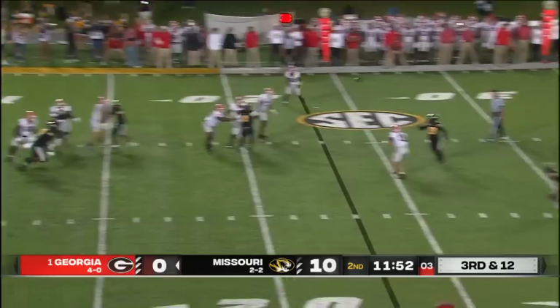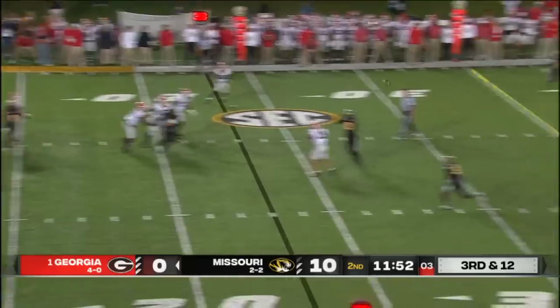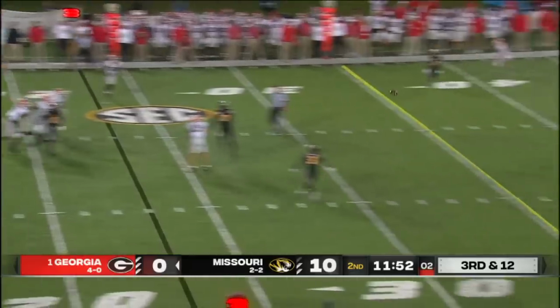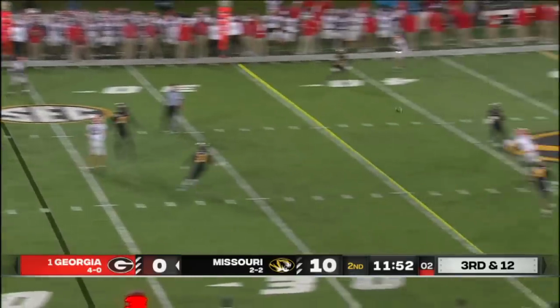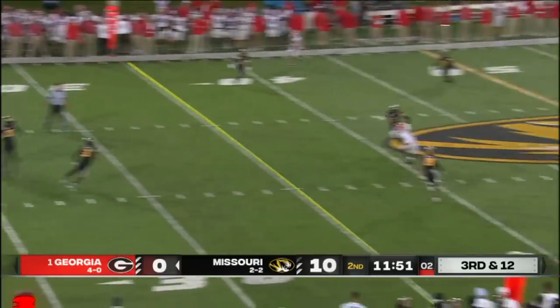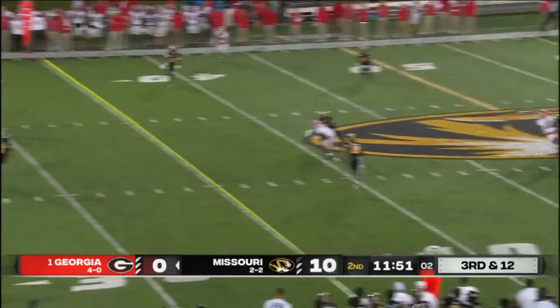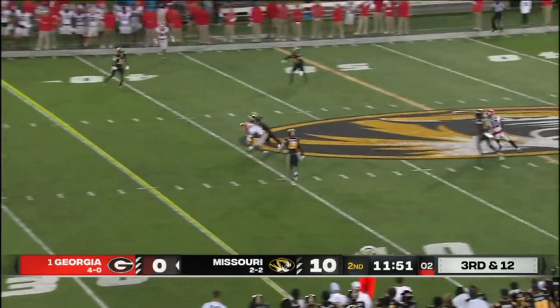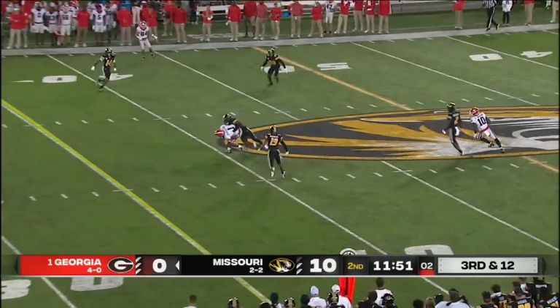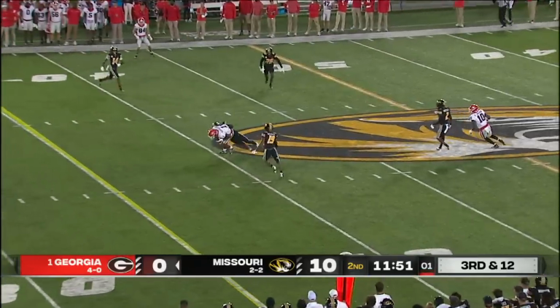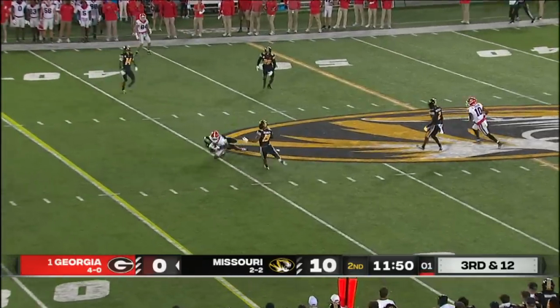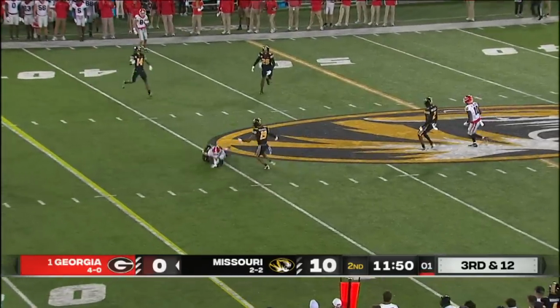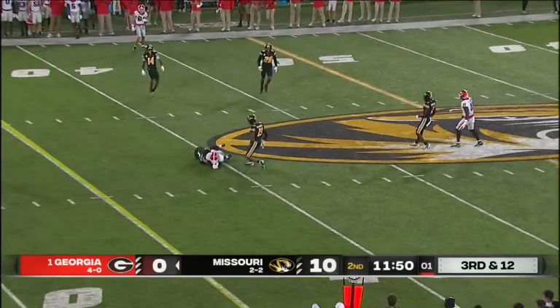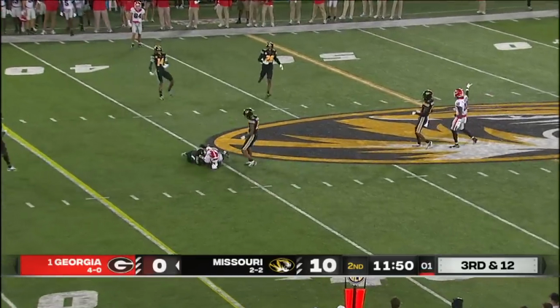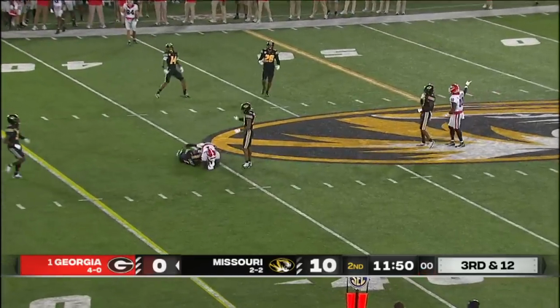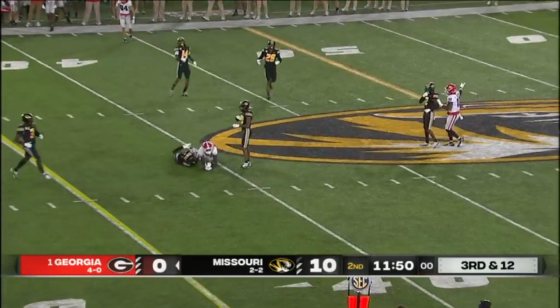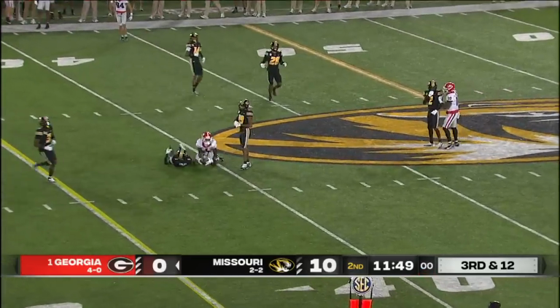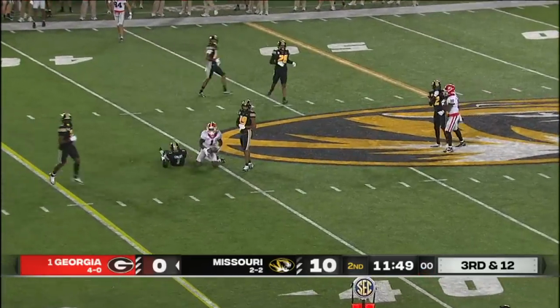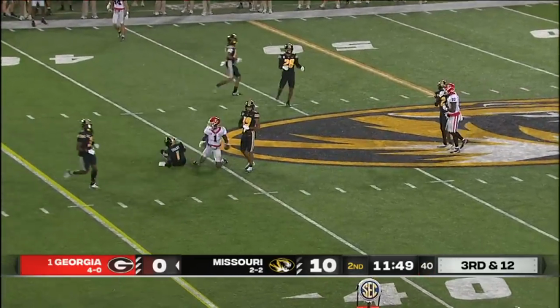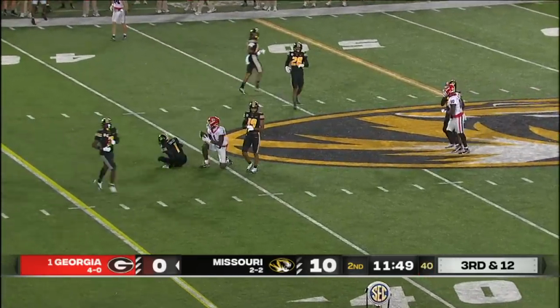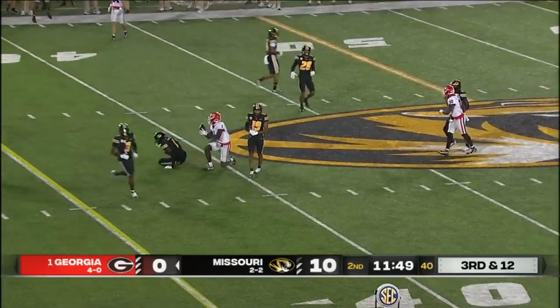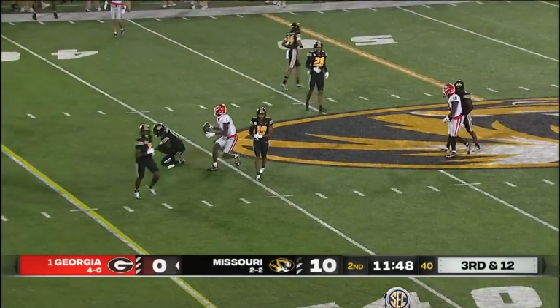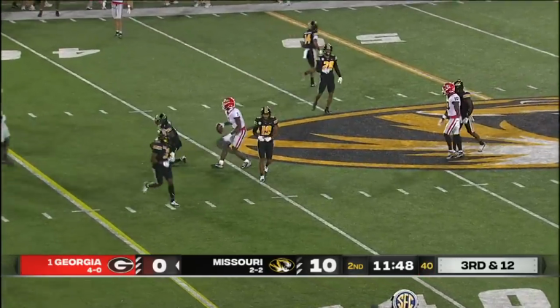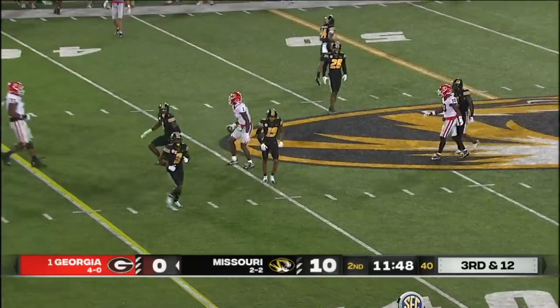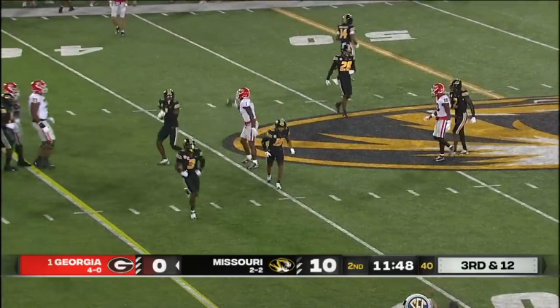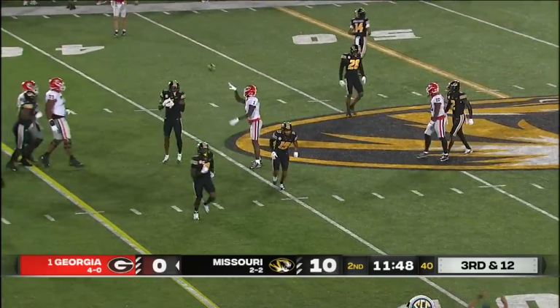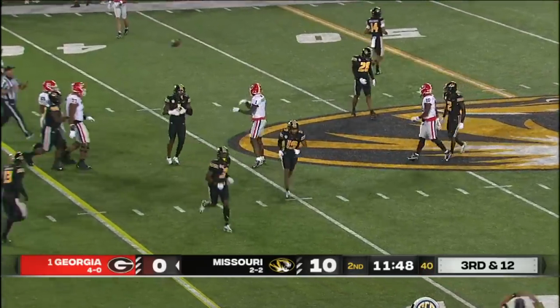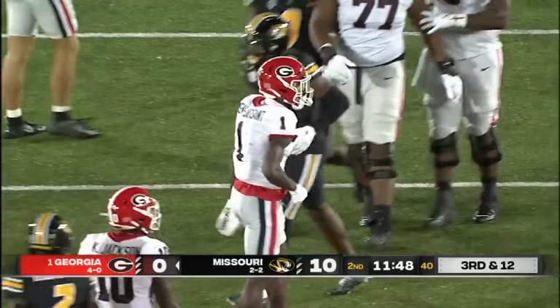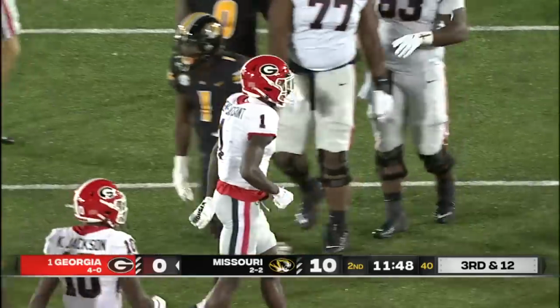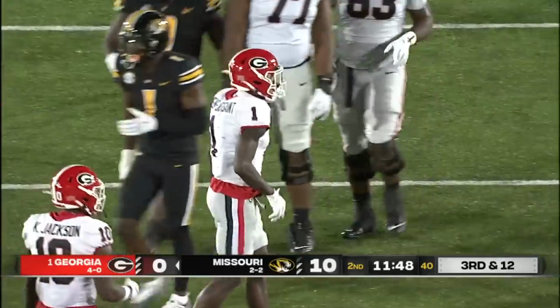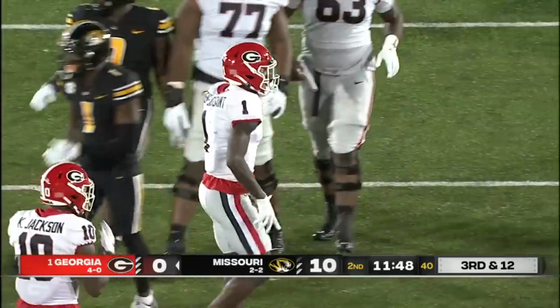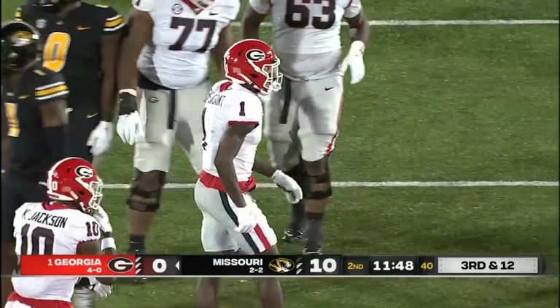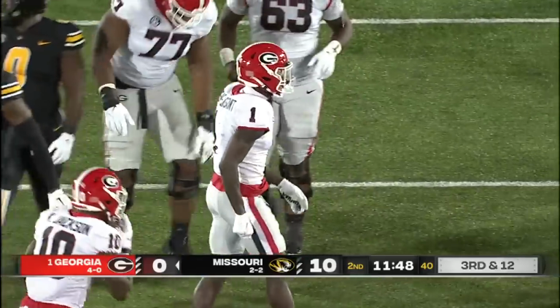Bennett — complete. And they do it this time with Rosby Jackson. A pickup of 17.